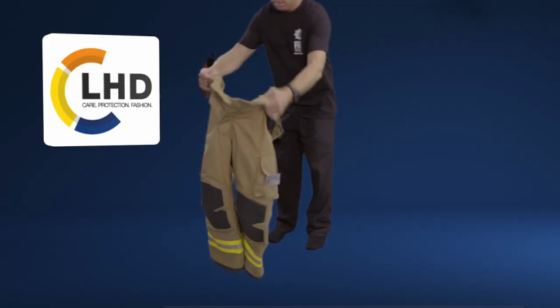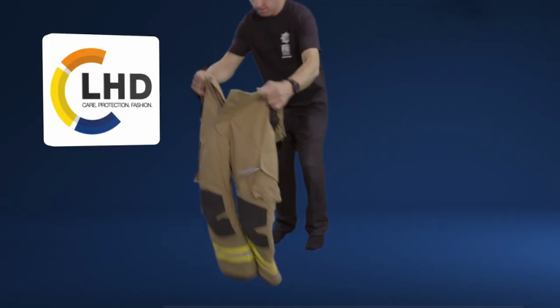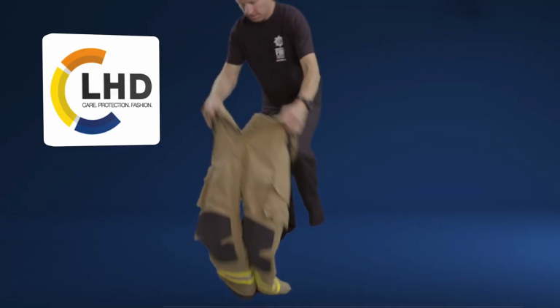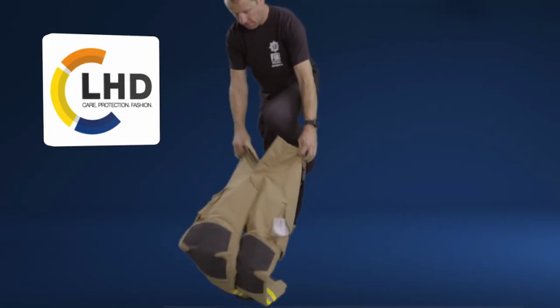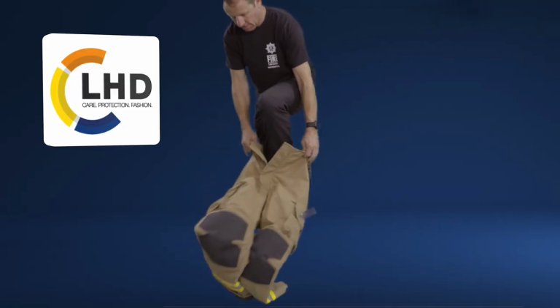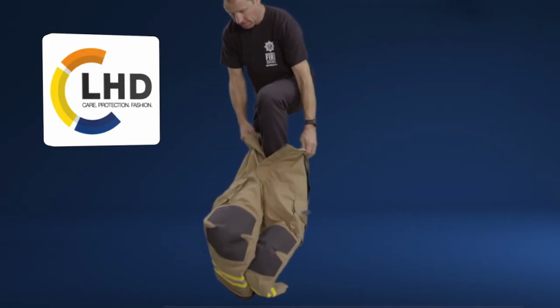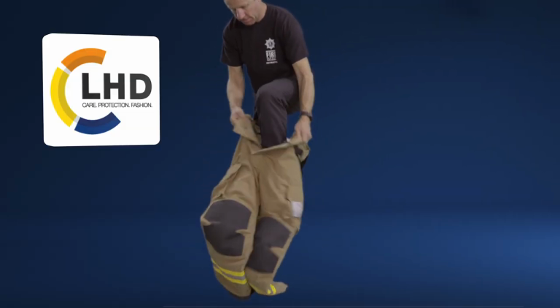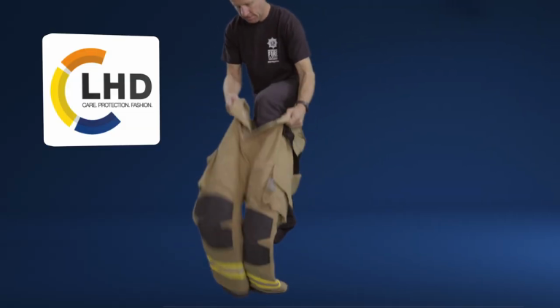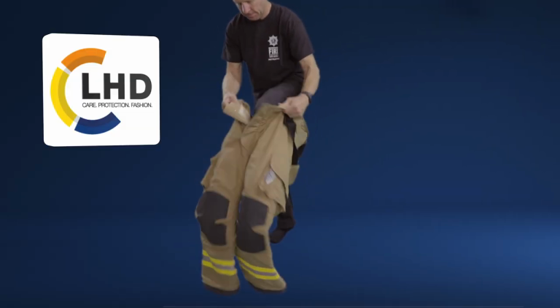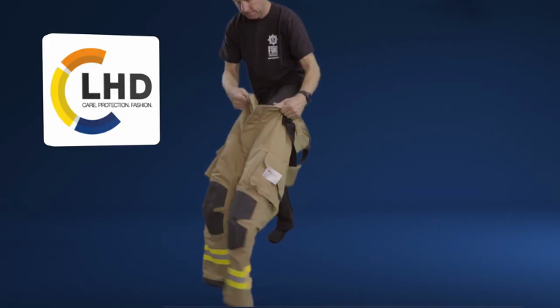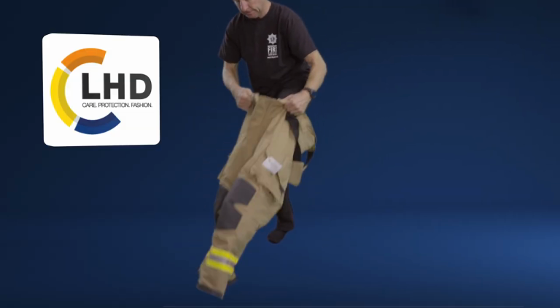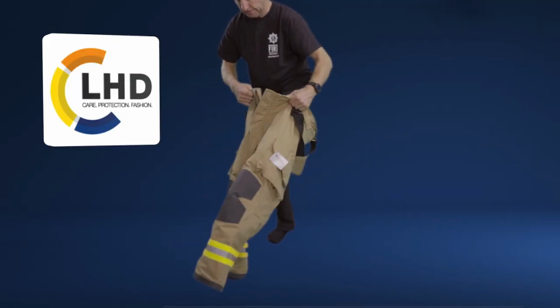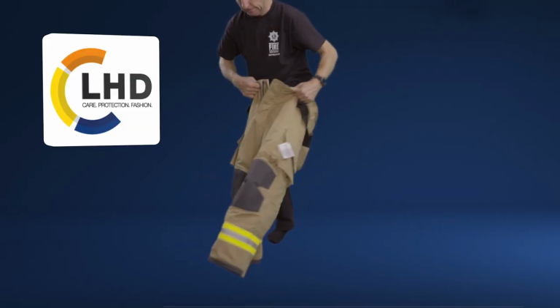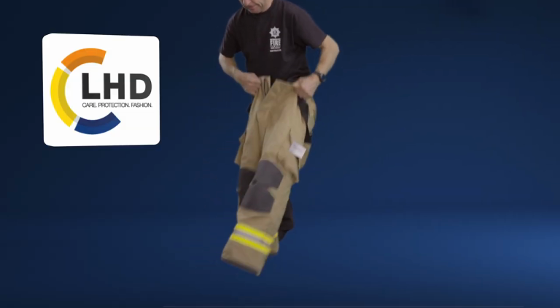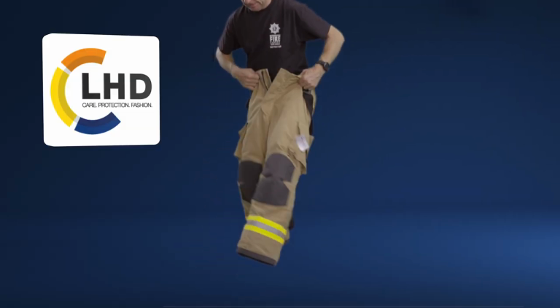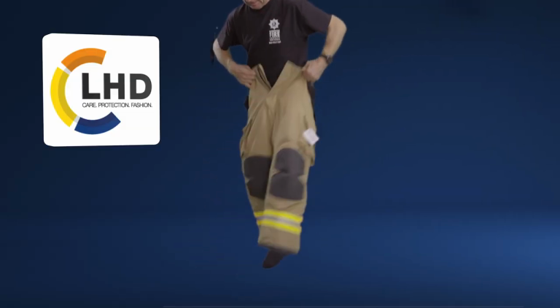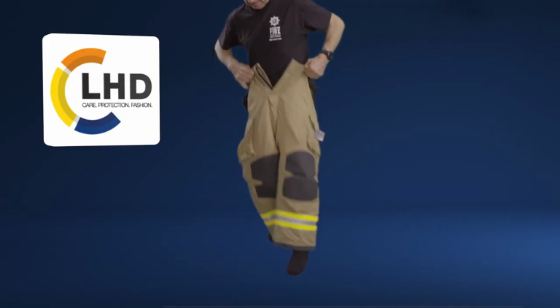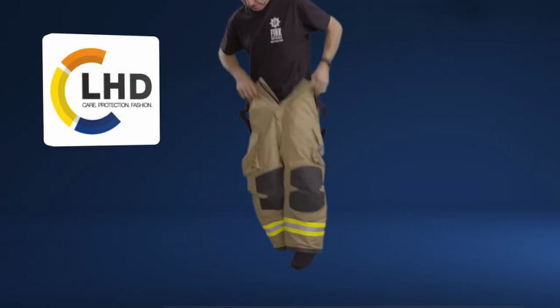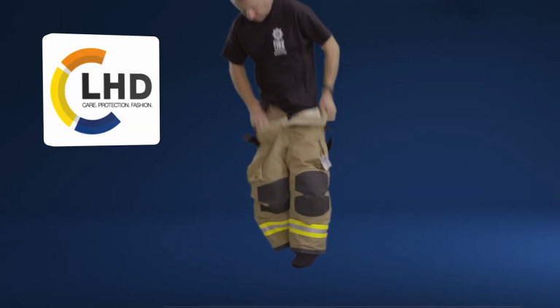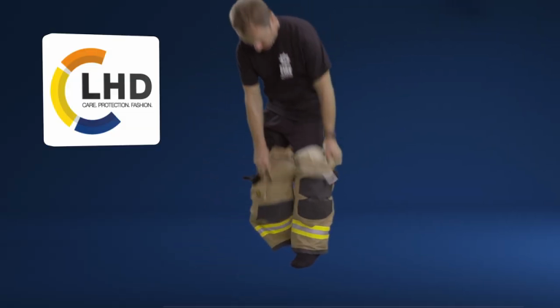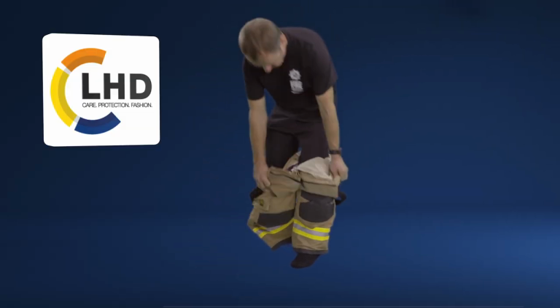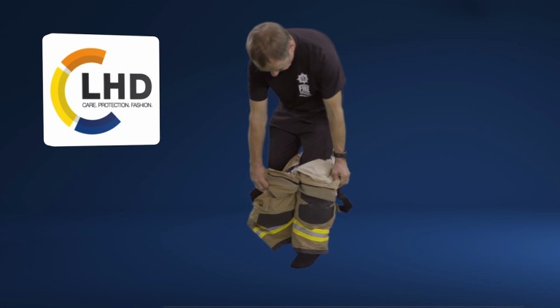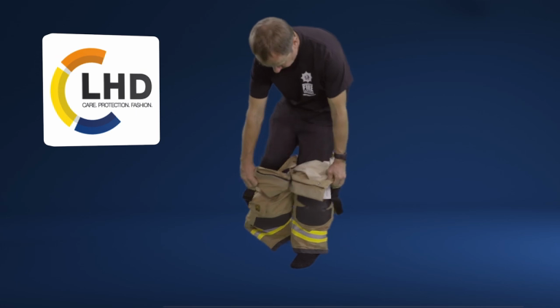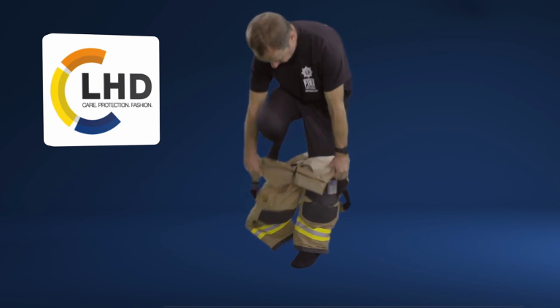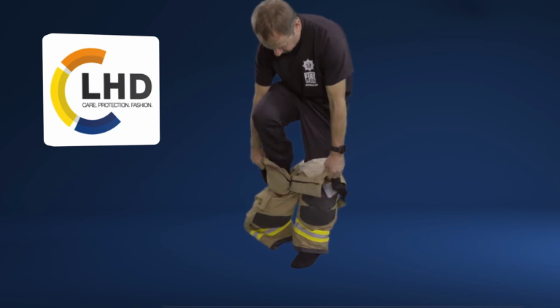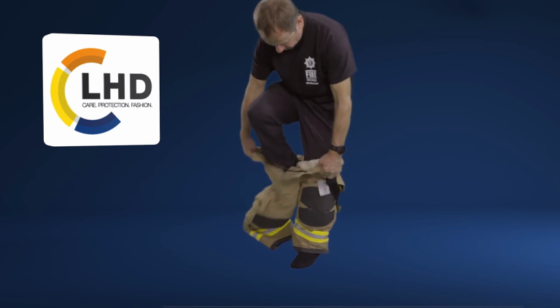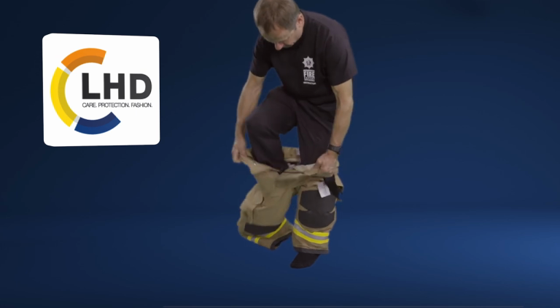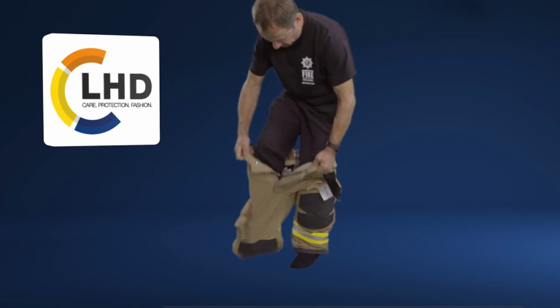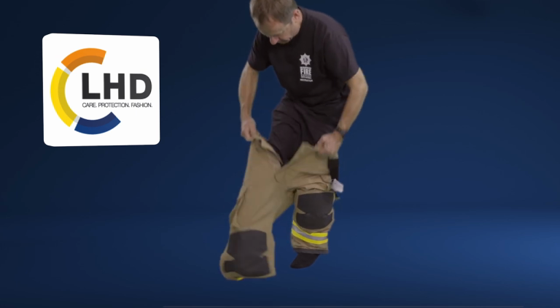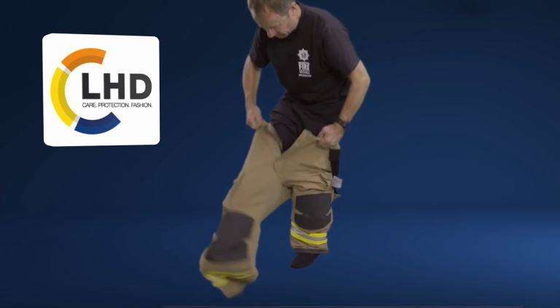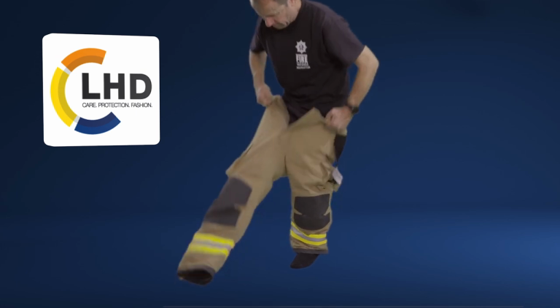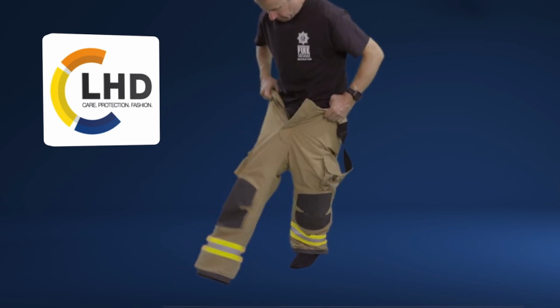When trying on your structural garments, try to wear similar undergarments that you would wear when attending incidents.